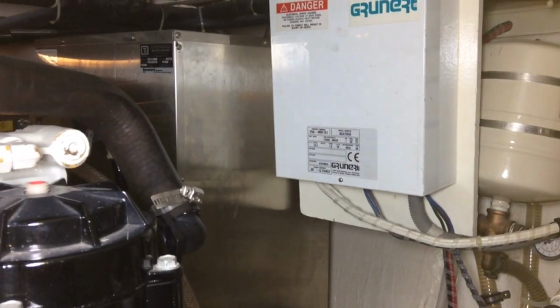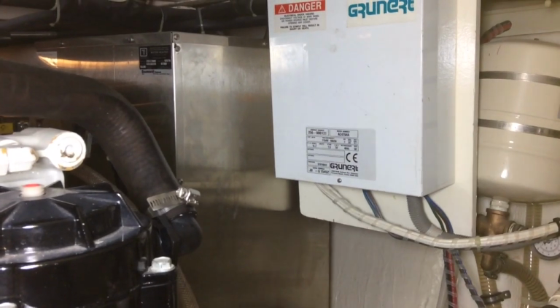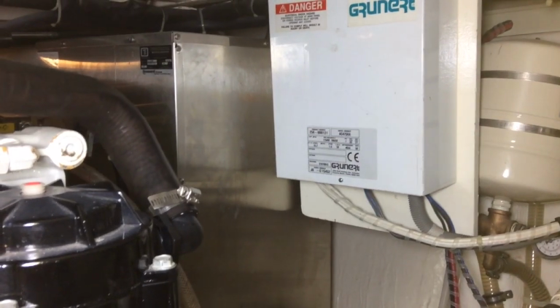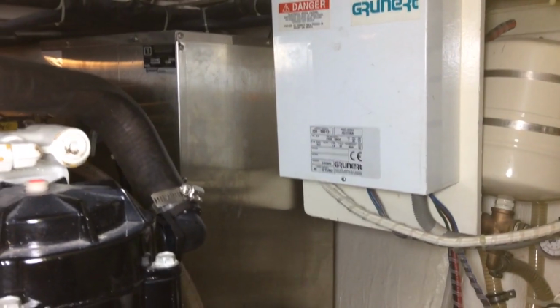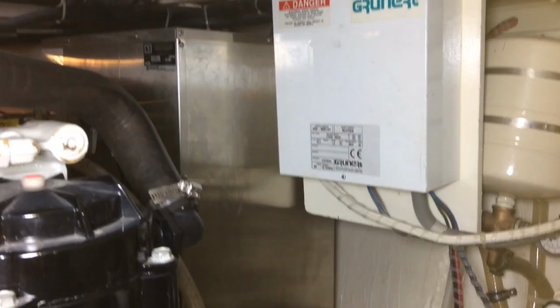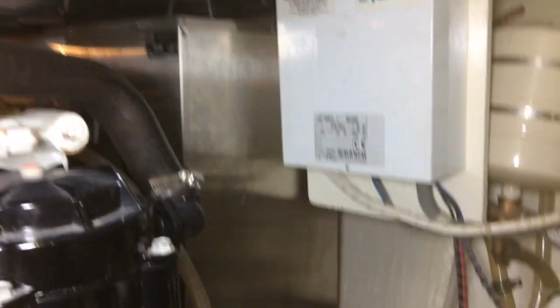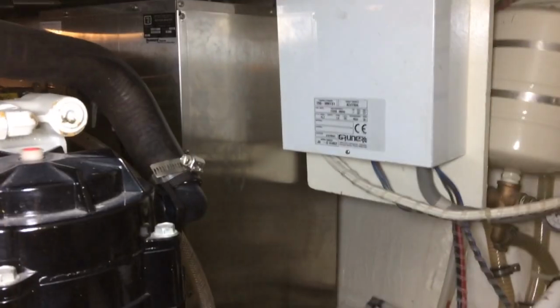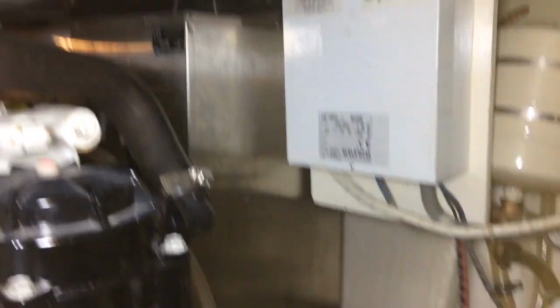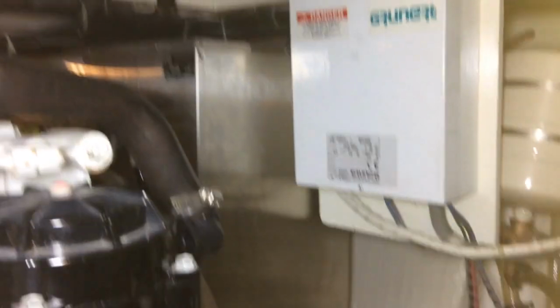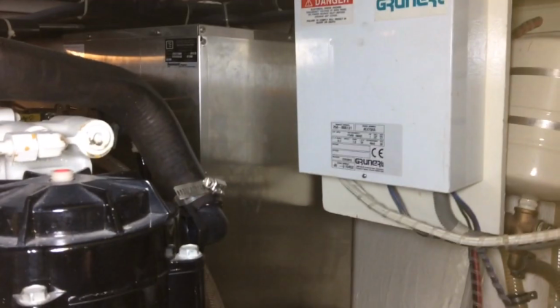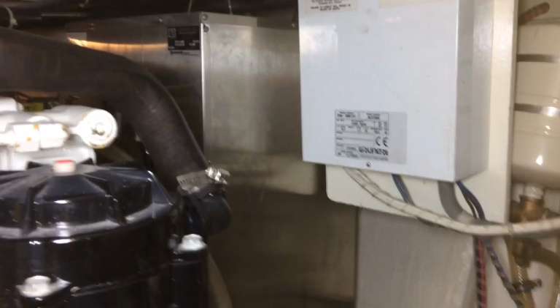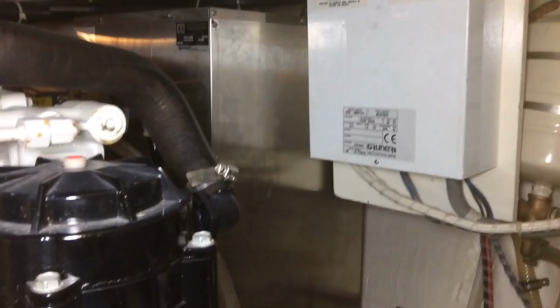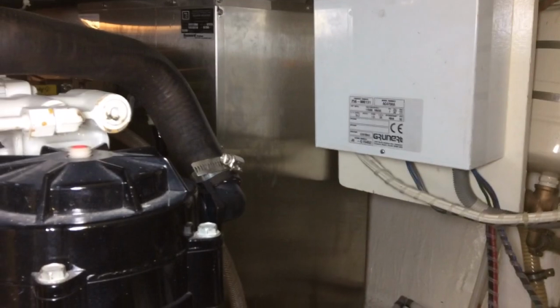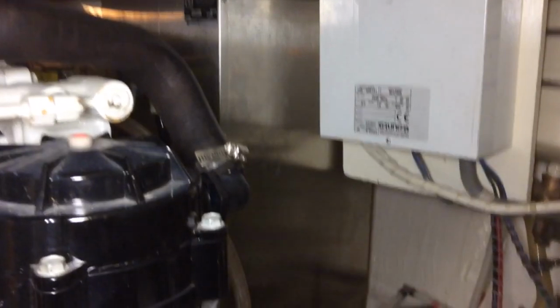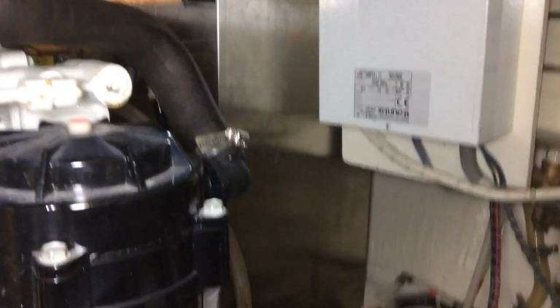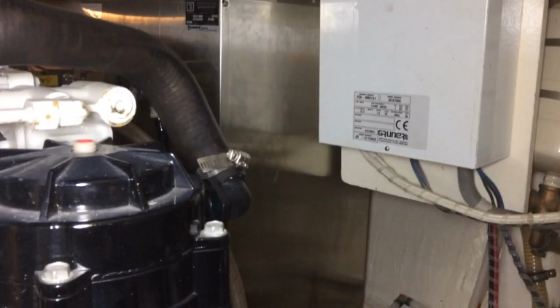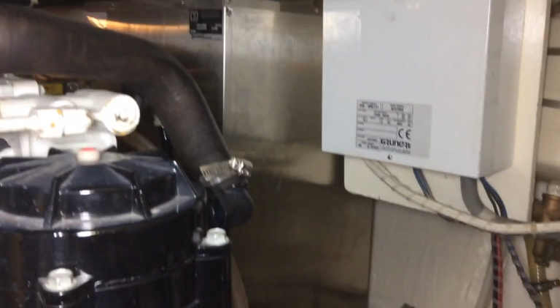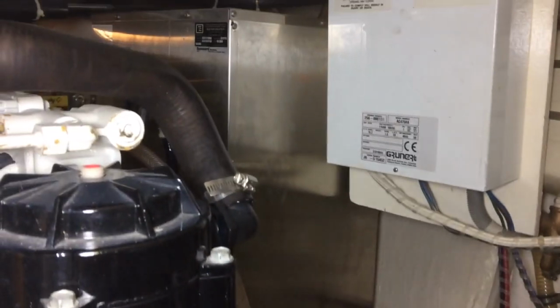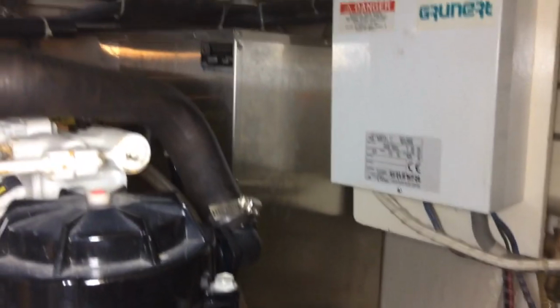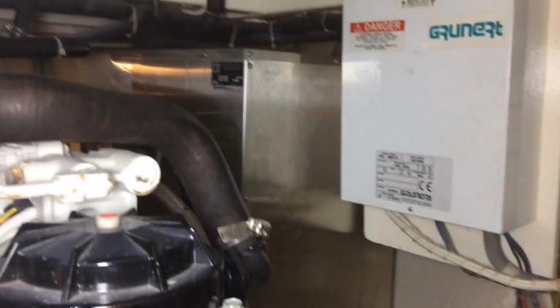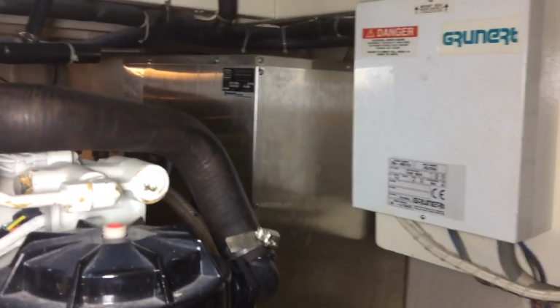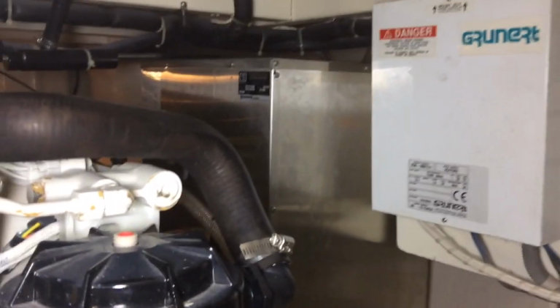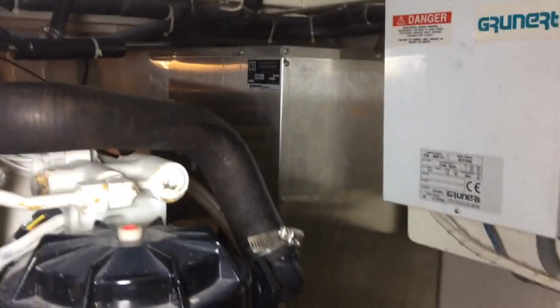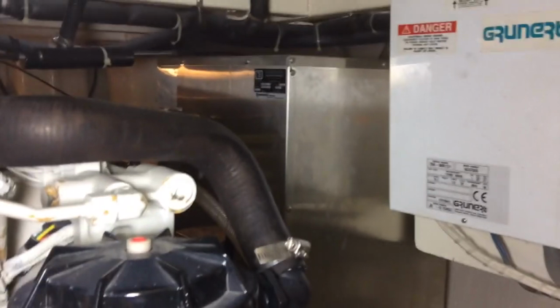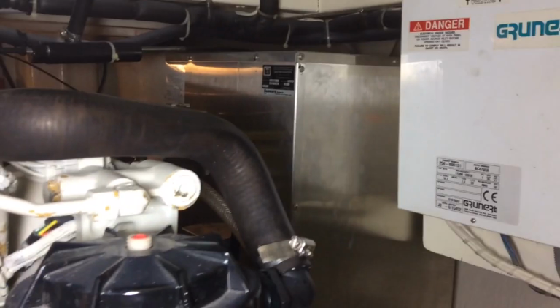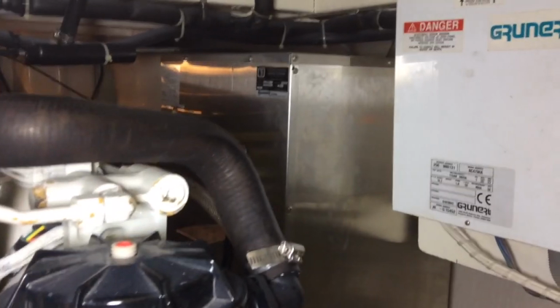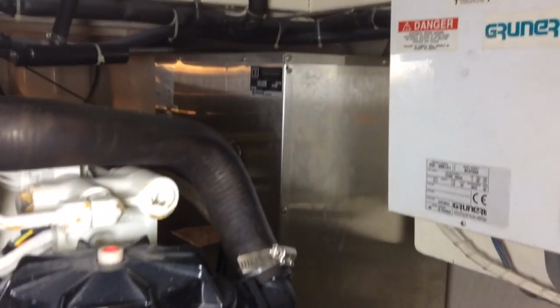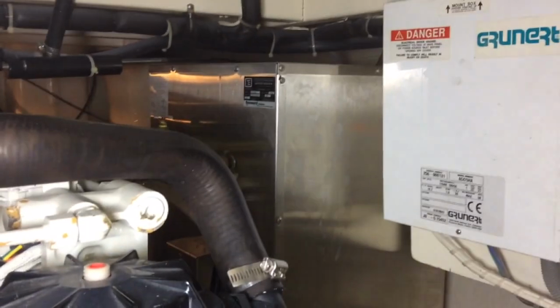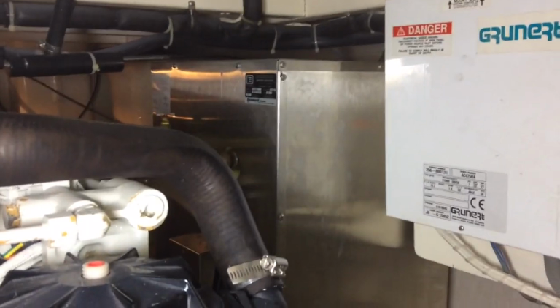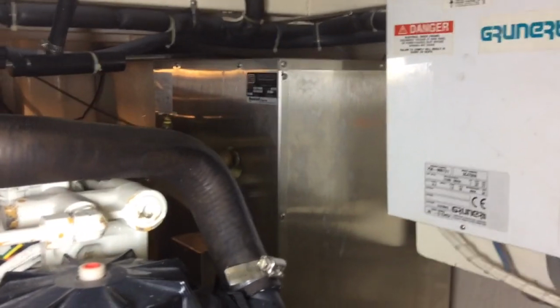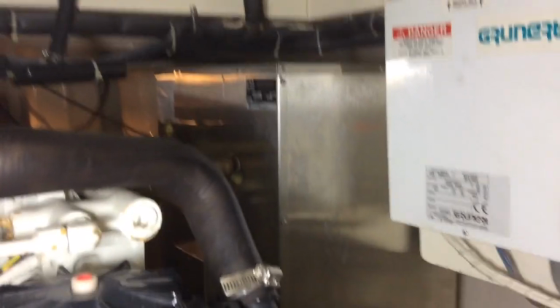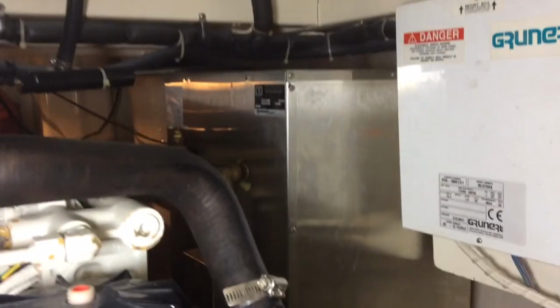Welcome below decks on this Grand Banks 42 Classic. We're looking at some of the below deck systems.